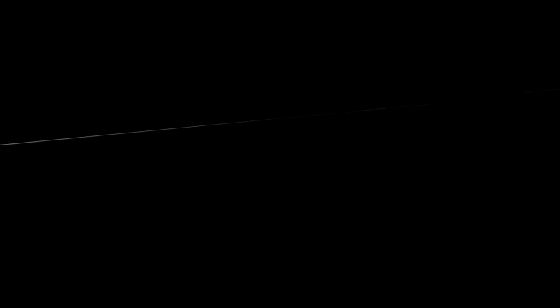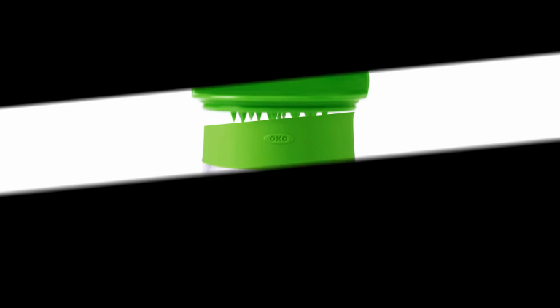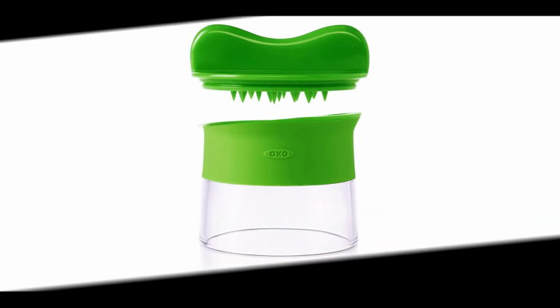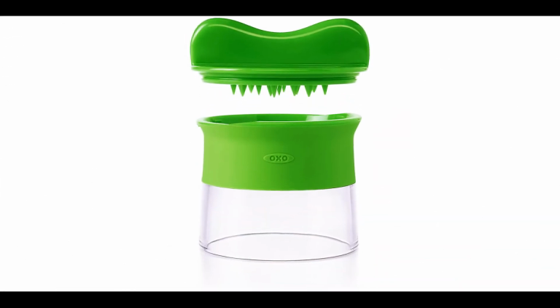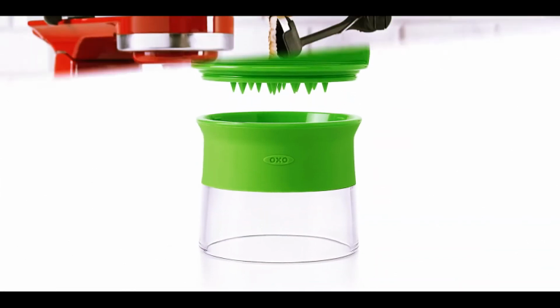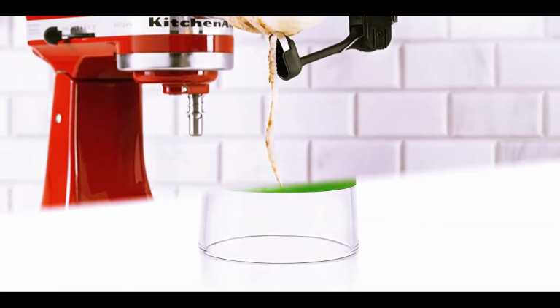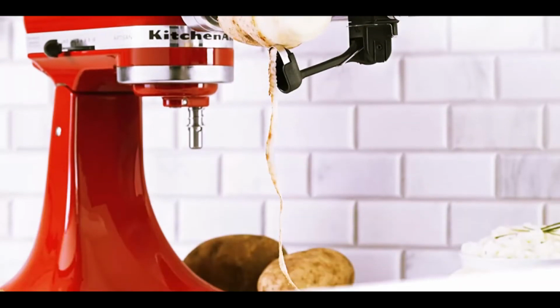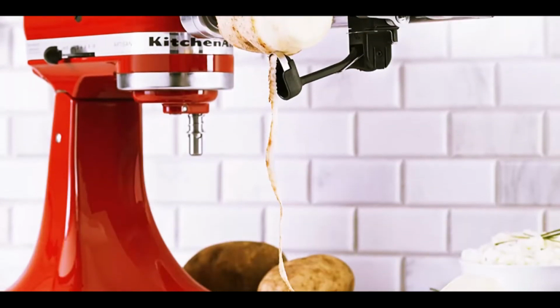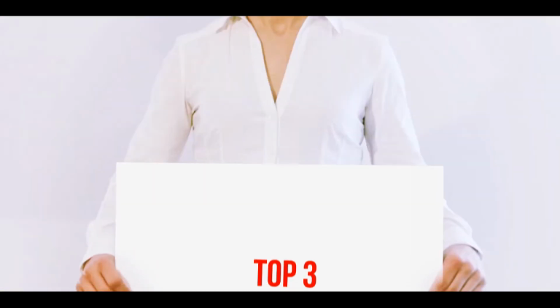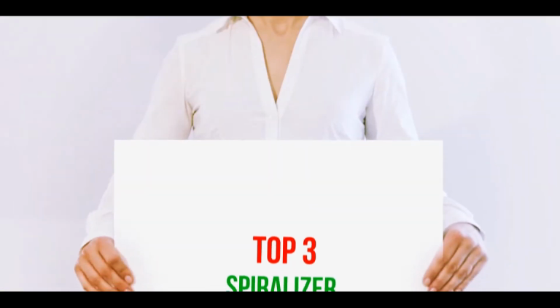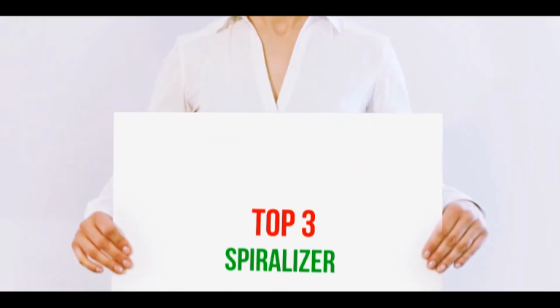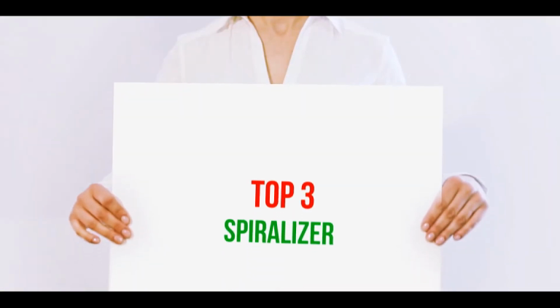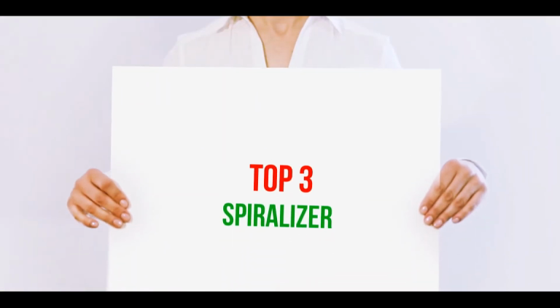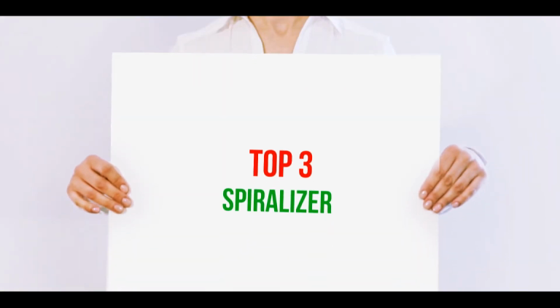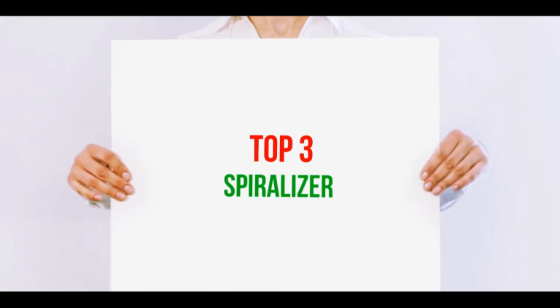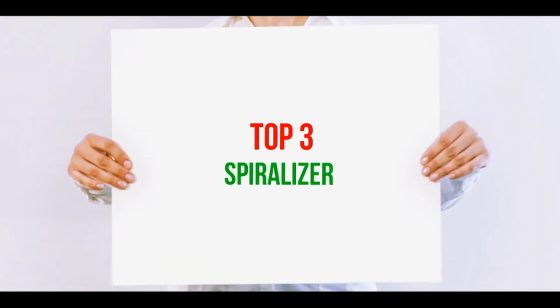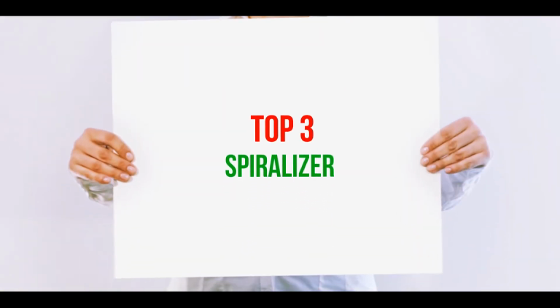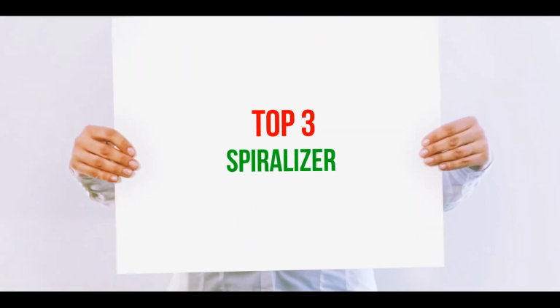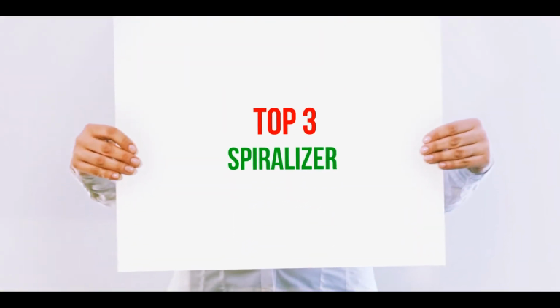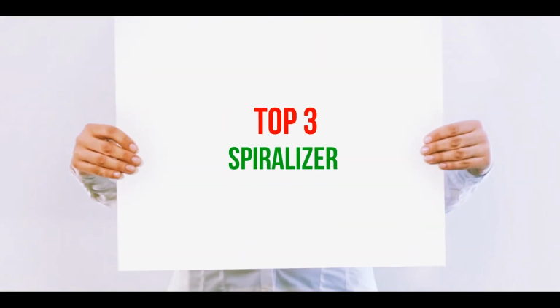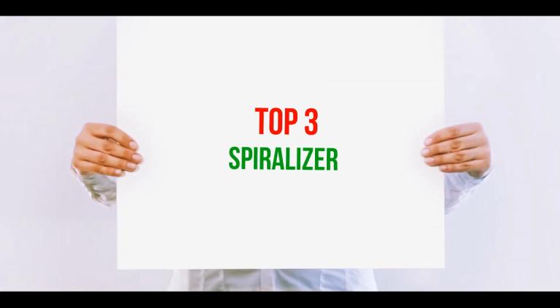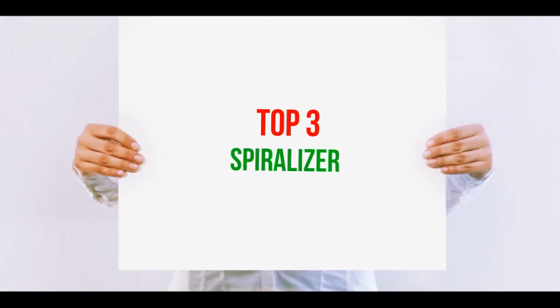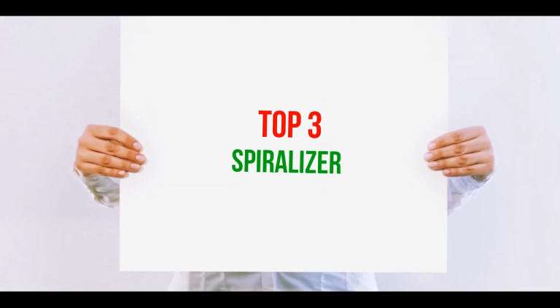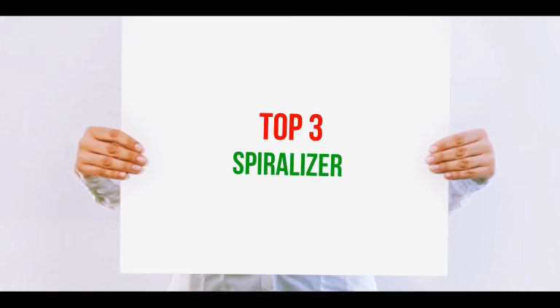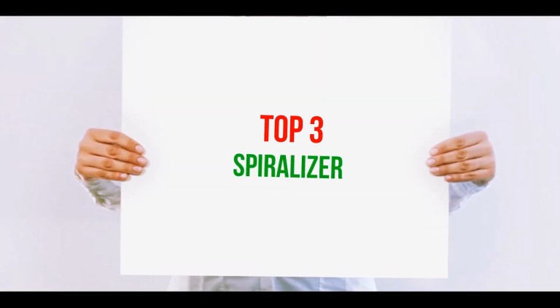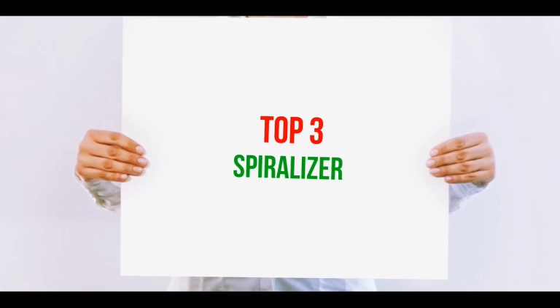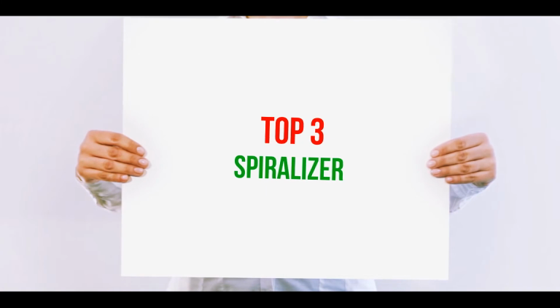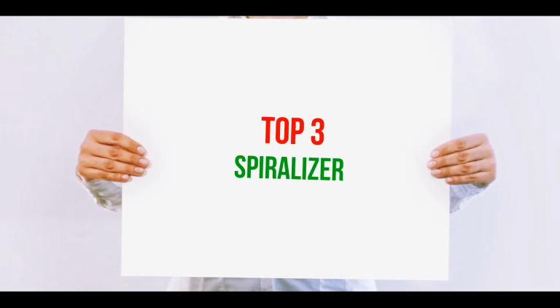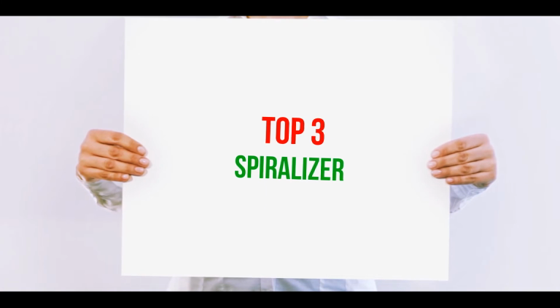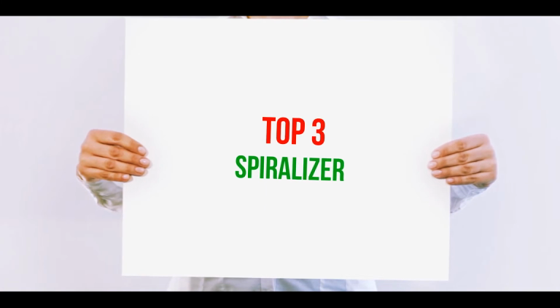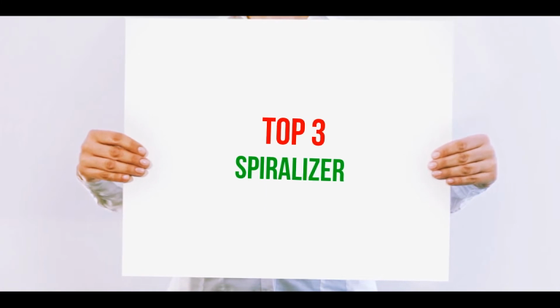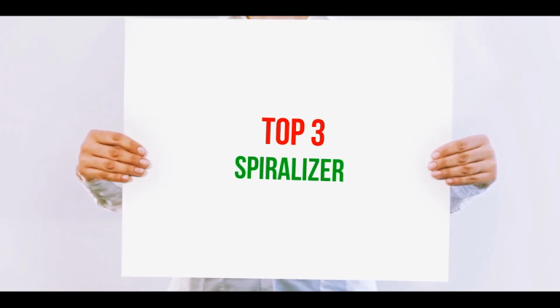Hi guys, welcome back to my channel. In today's video, we're going to check out the top 3 best spiralizers.